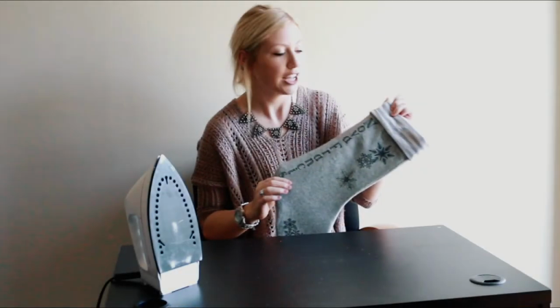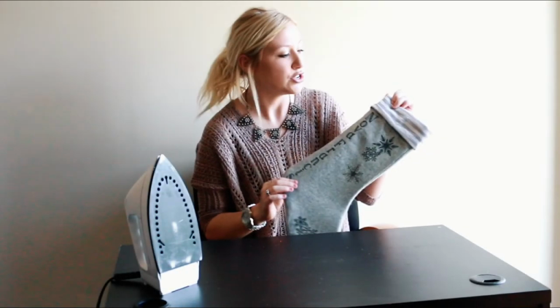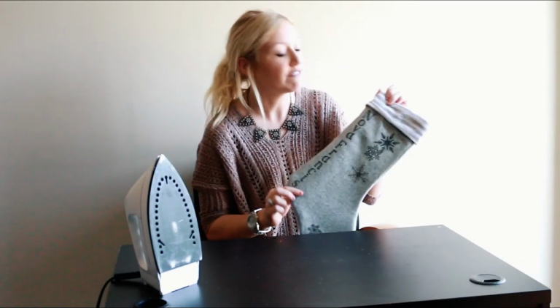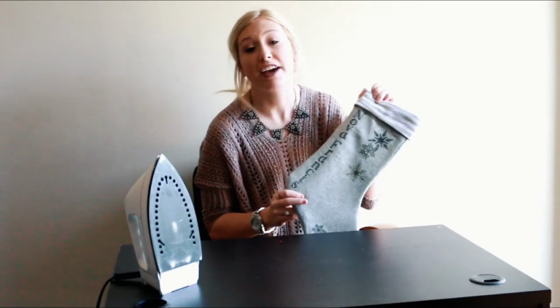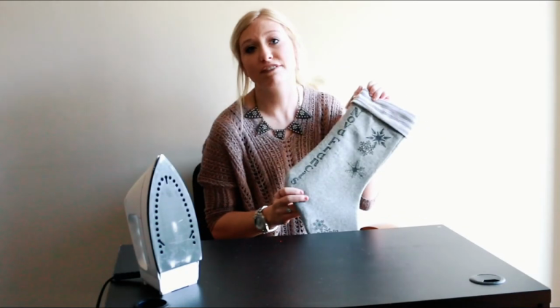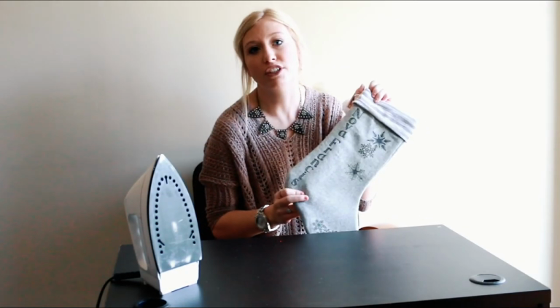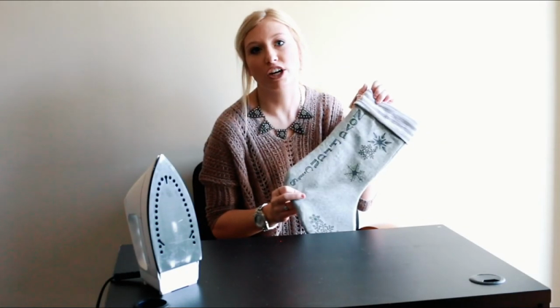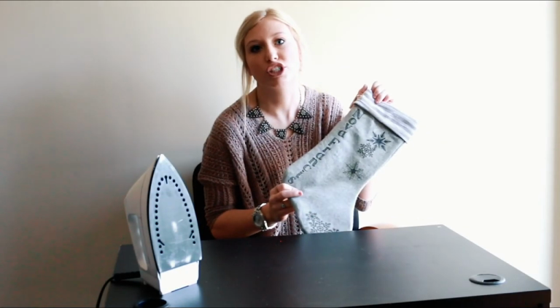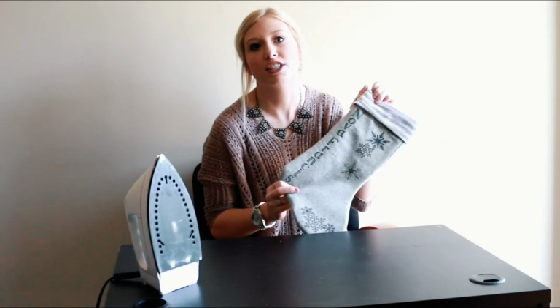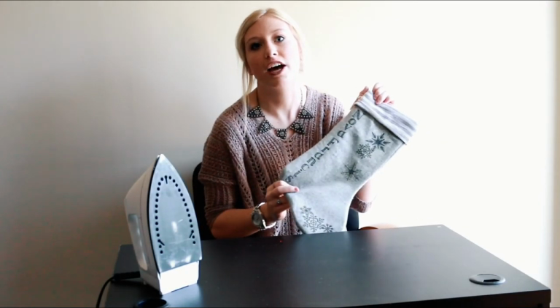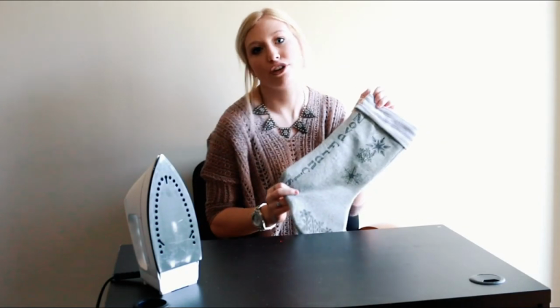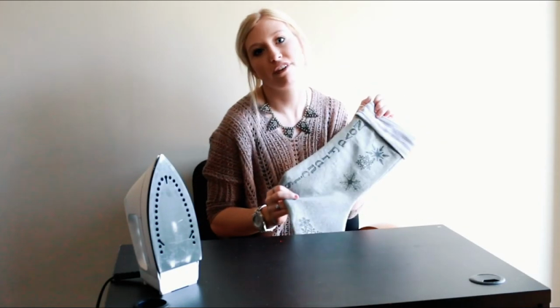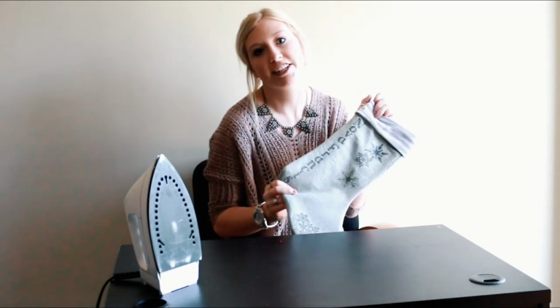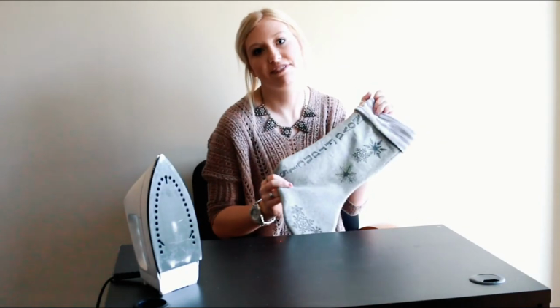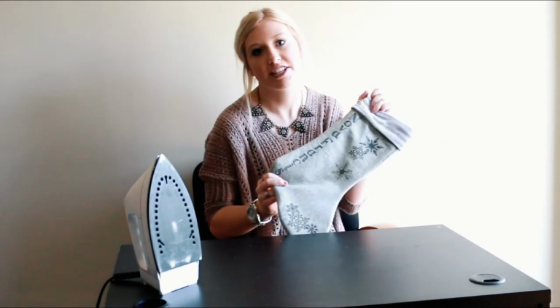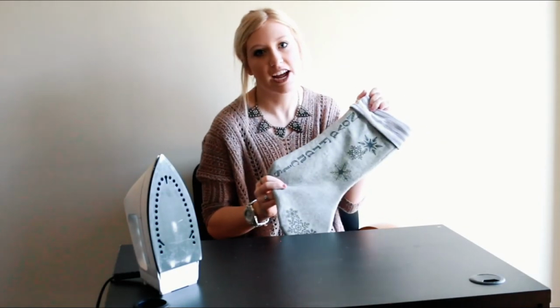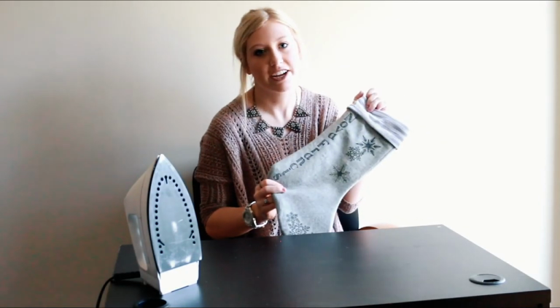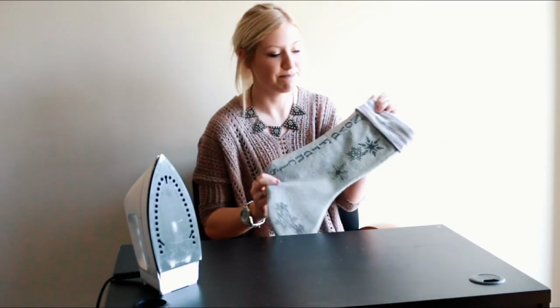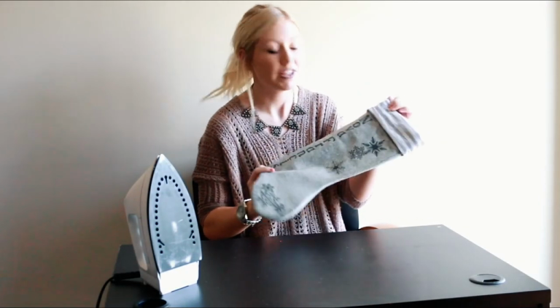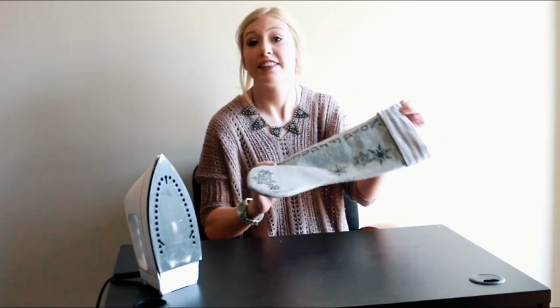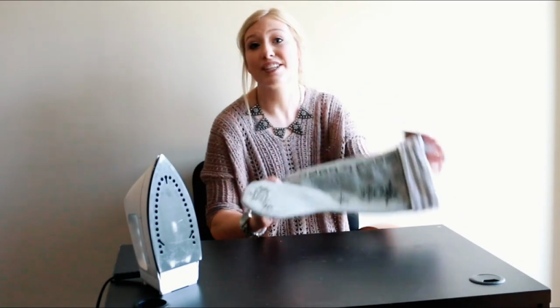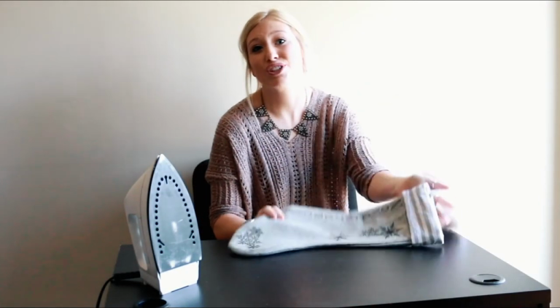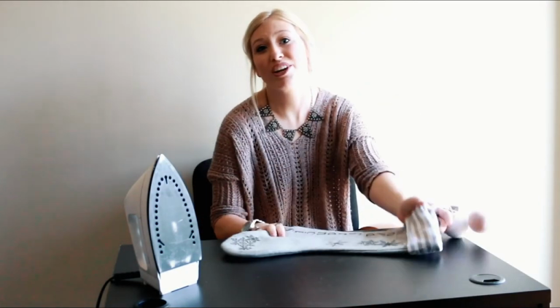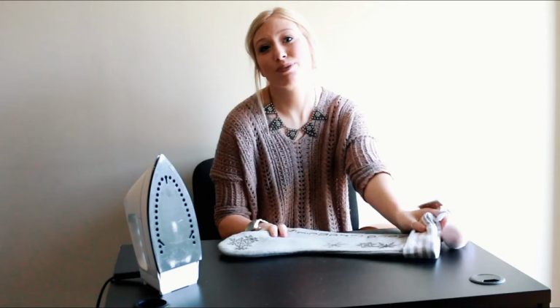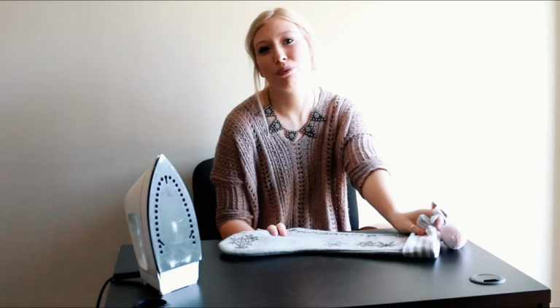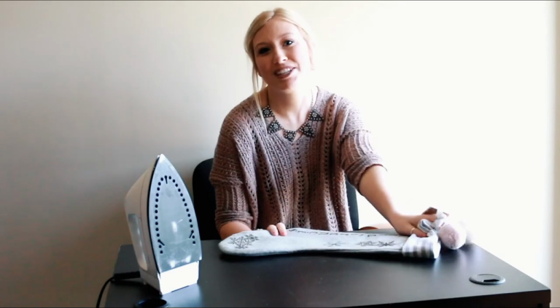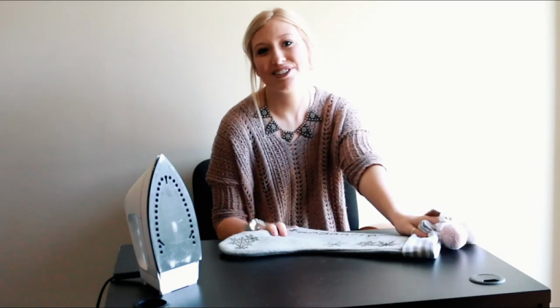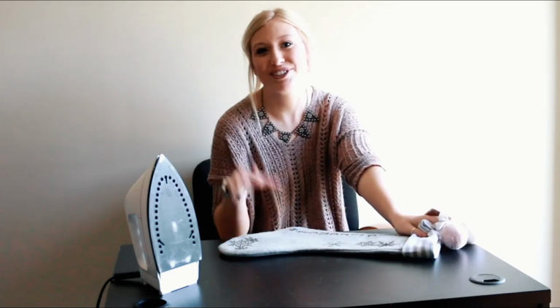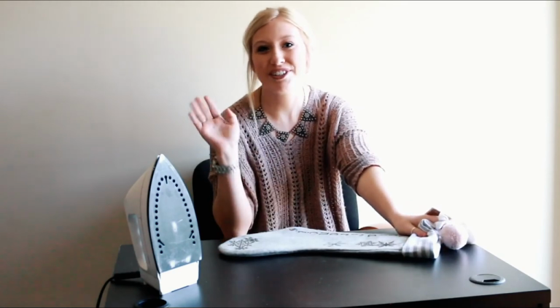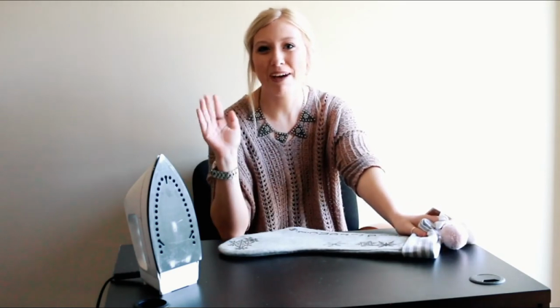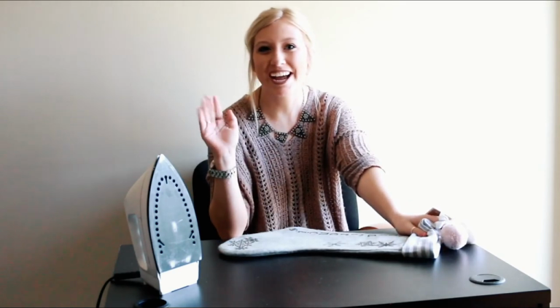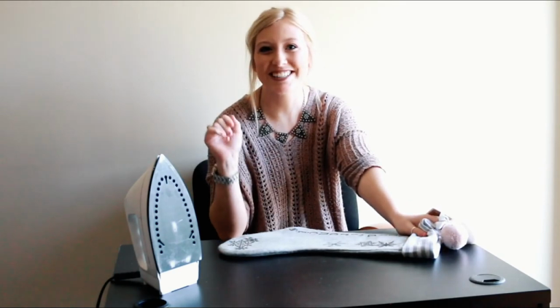You can find the full instructions at newfunactivities.com. Thanks for joining us. We hope to see you soon. Bye guys.